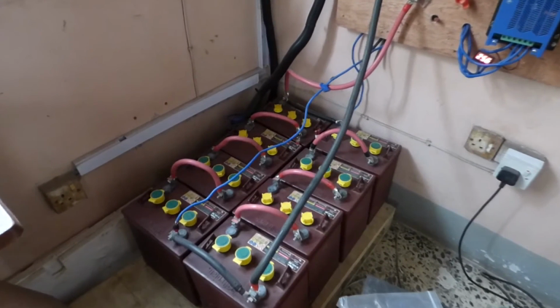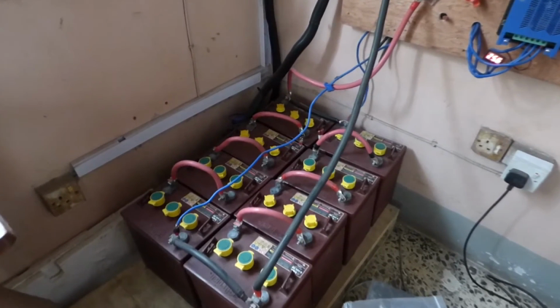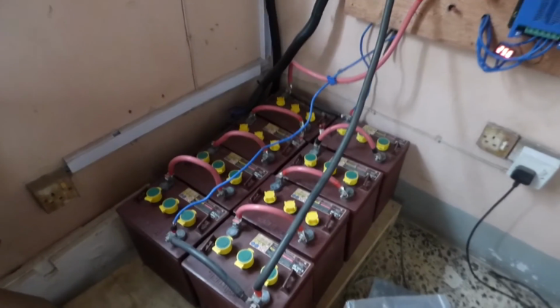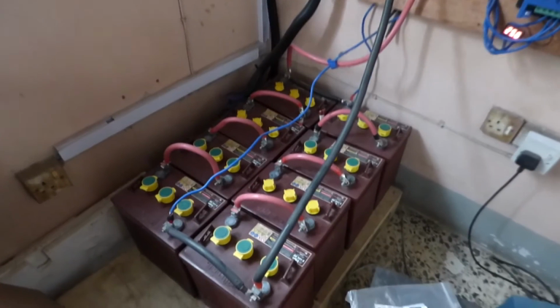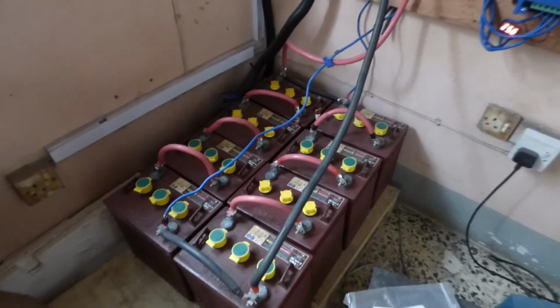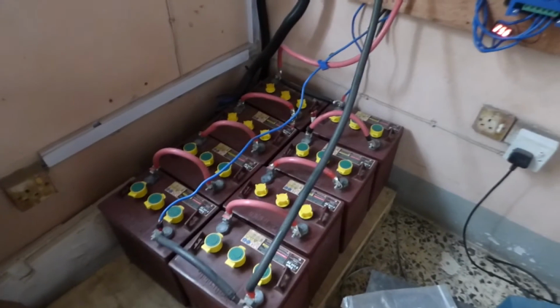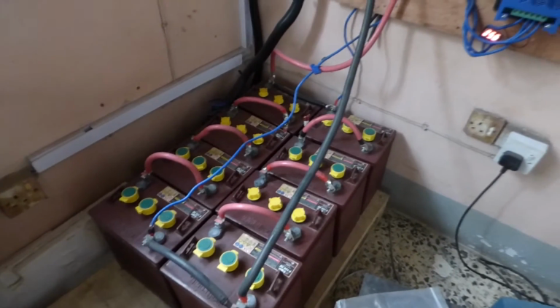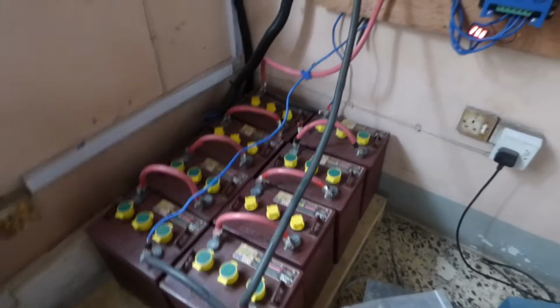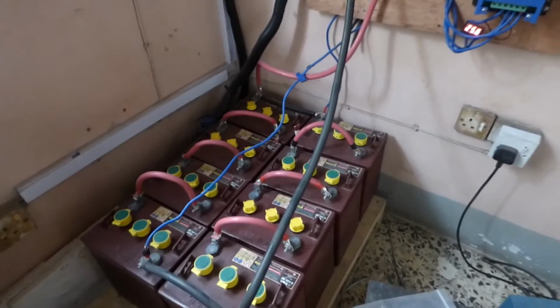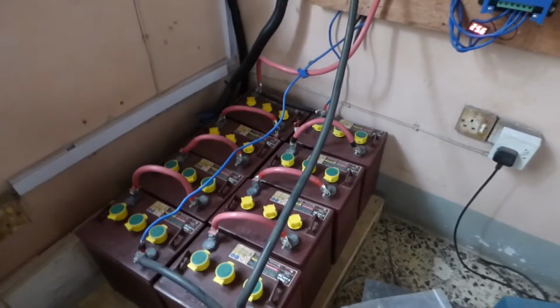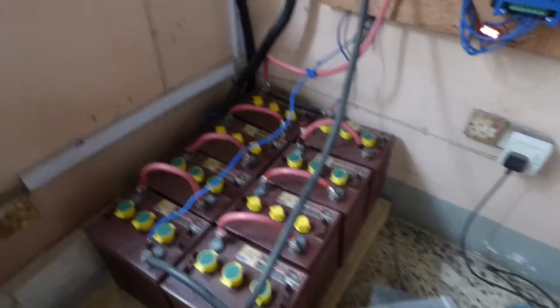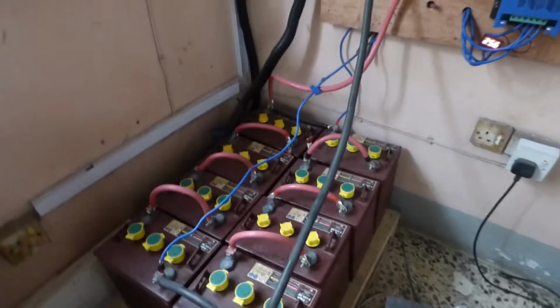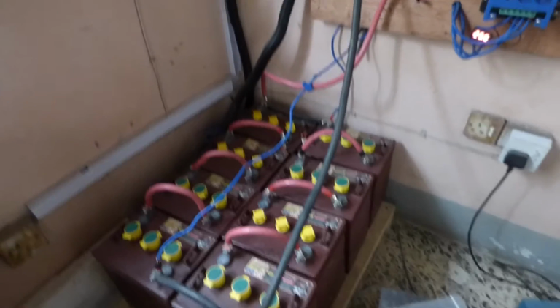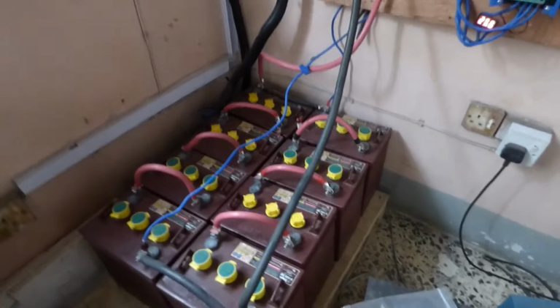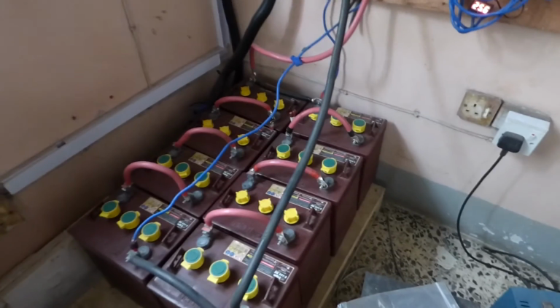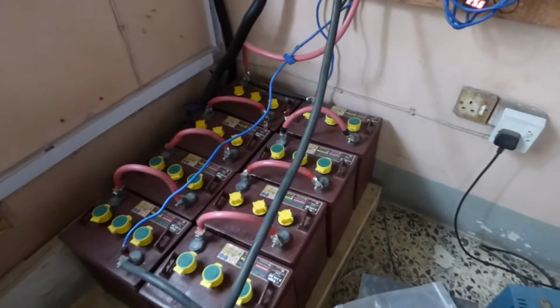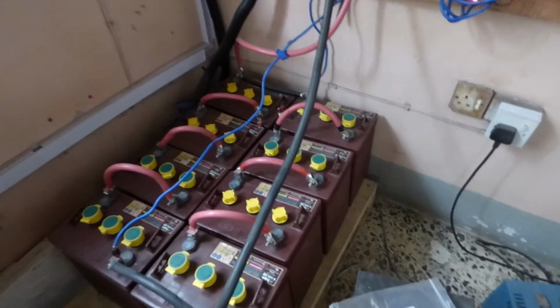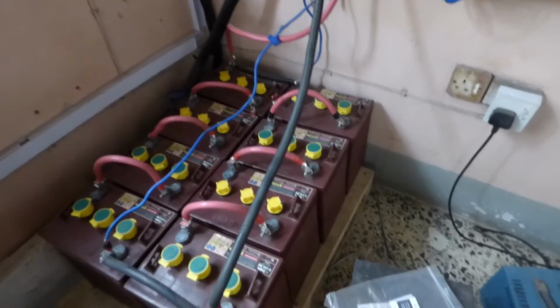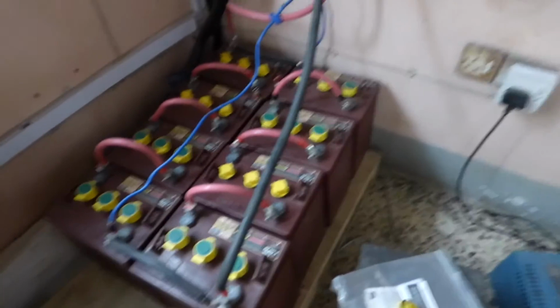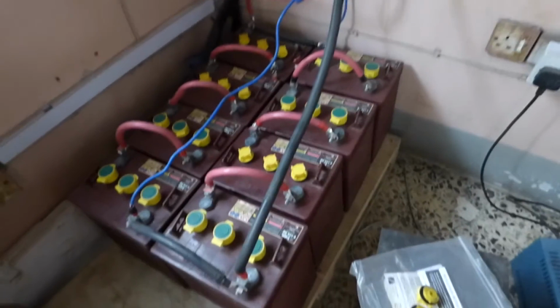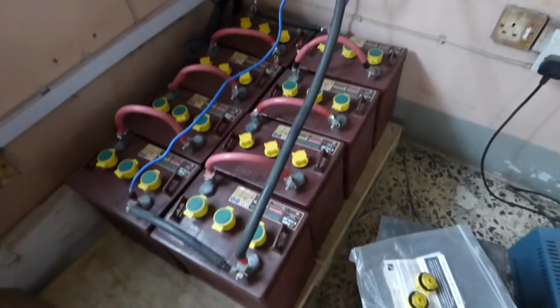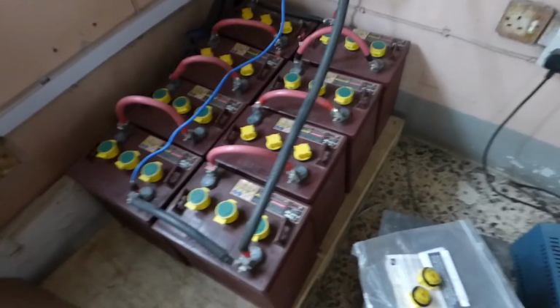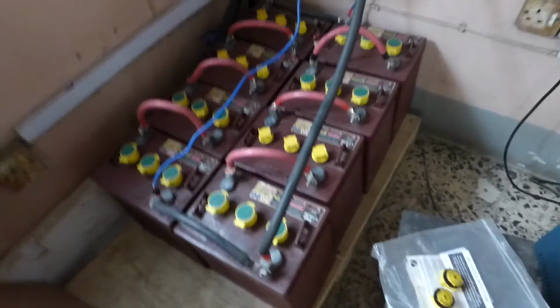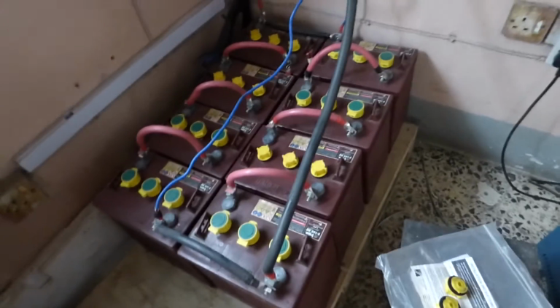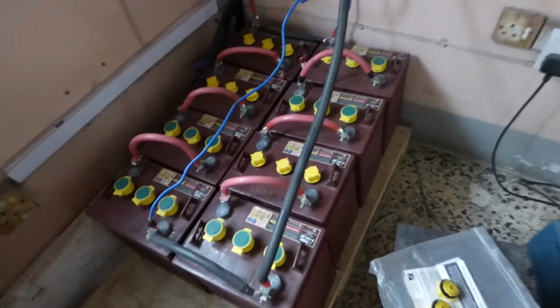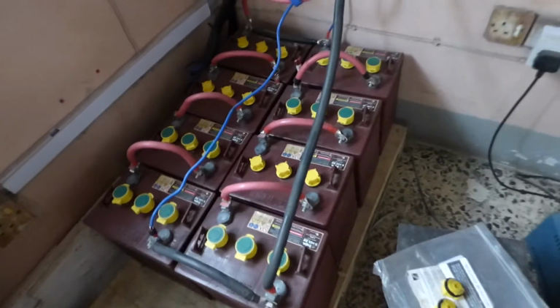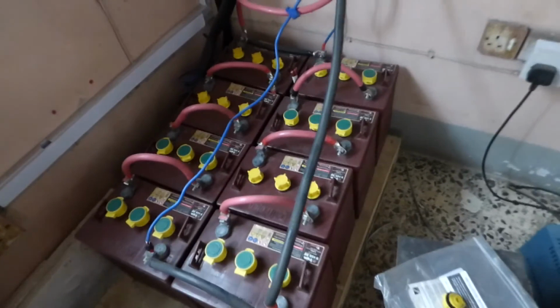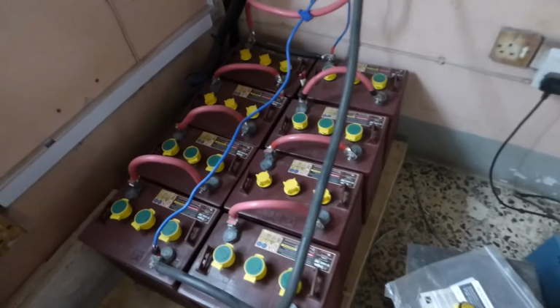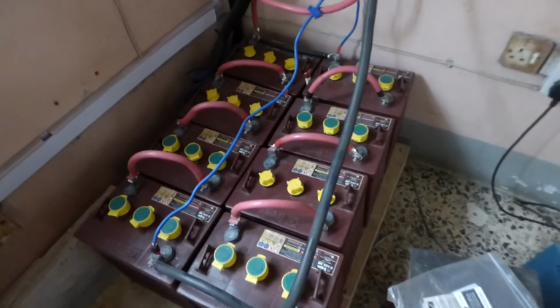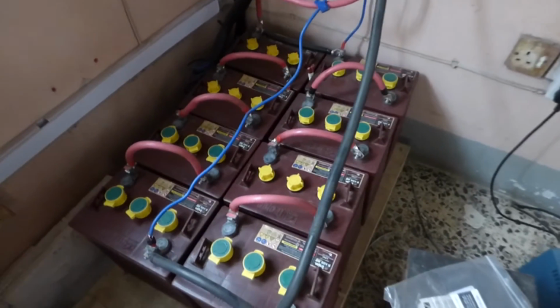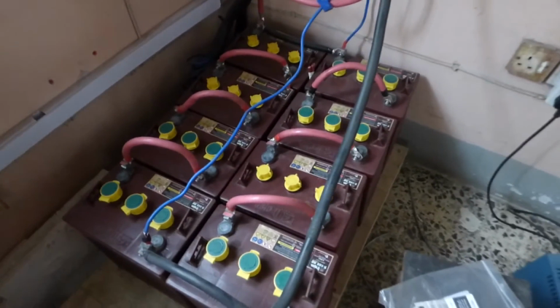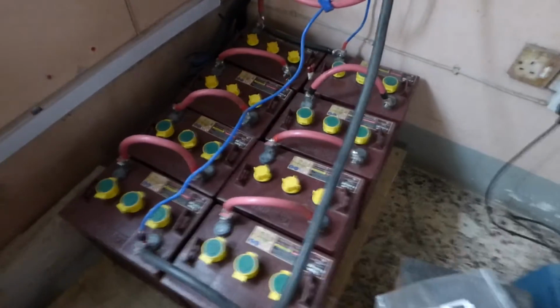We use the Trojan flooded lead acid batteries. They are pretty robust but they require periodic maintenance.